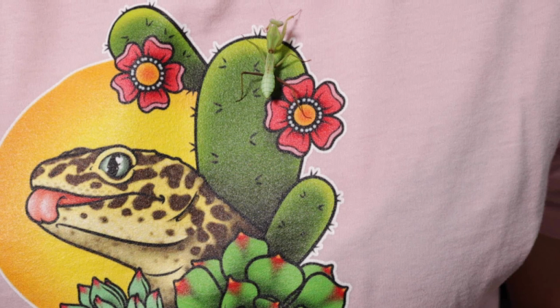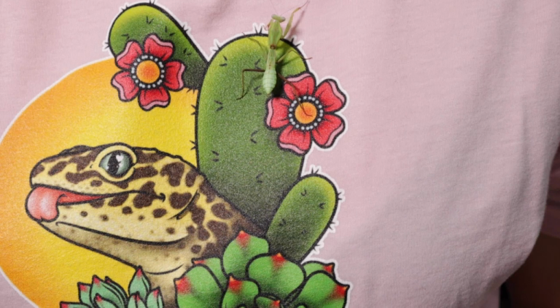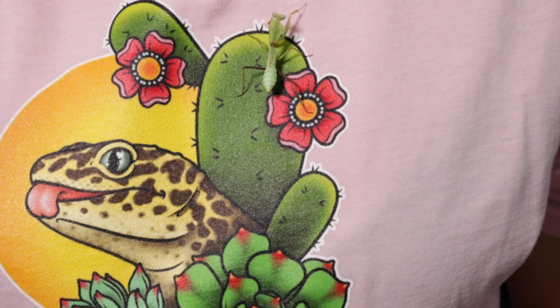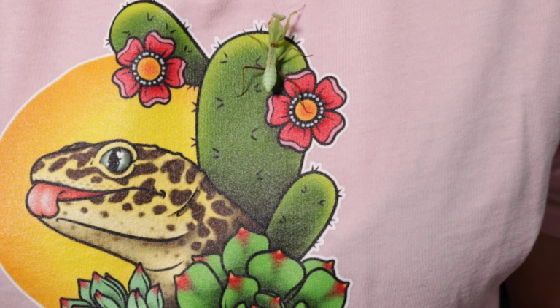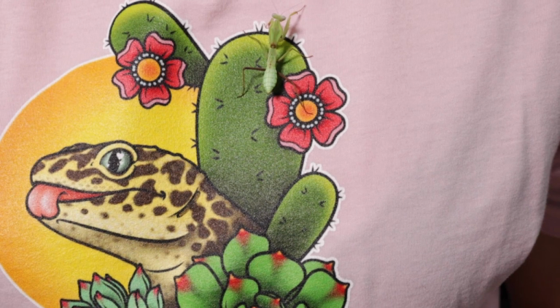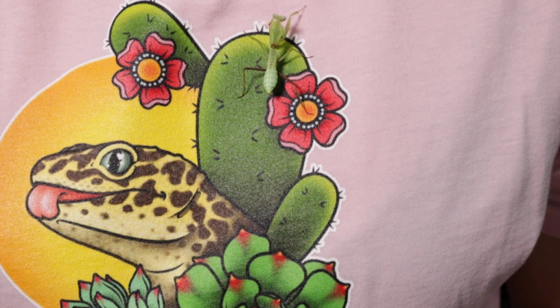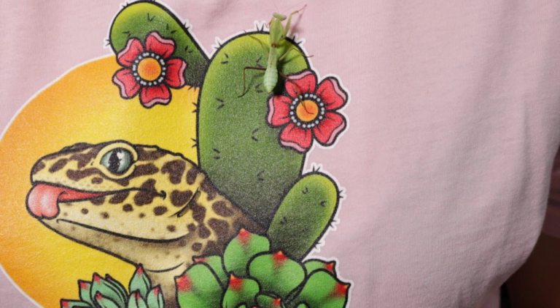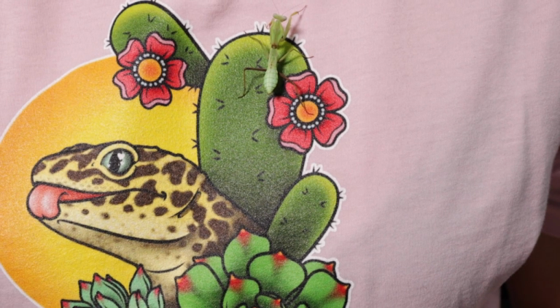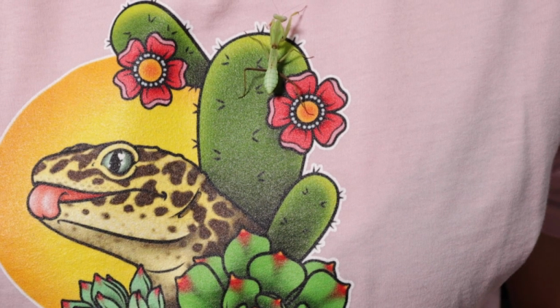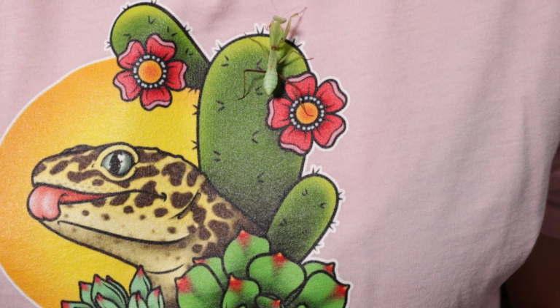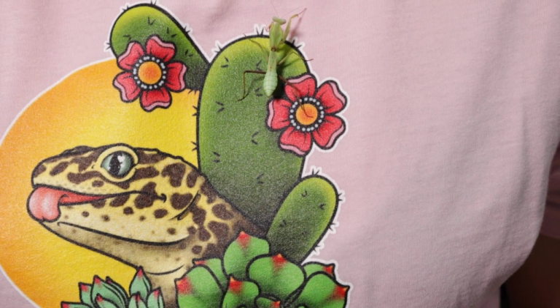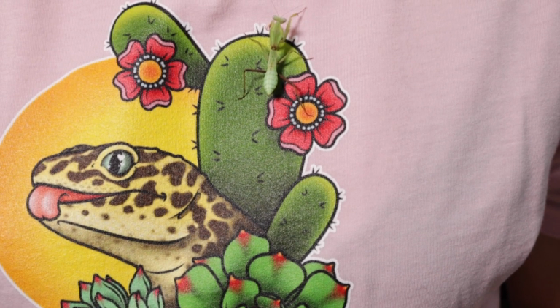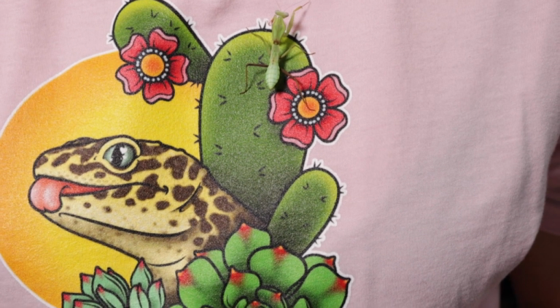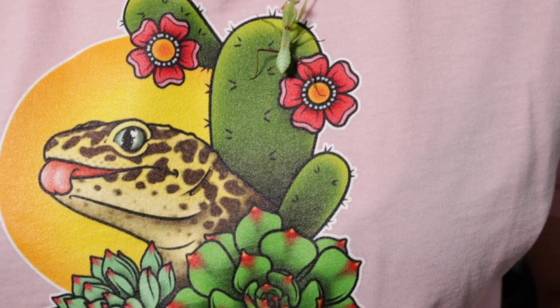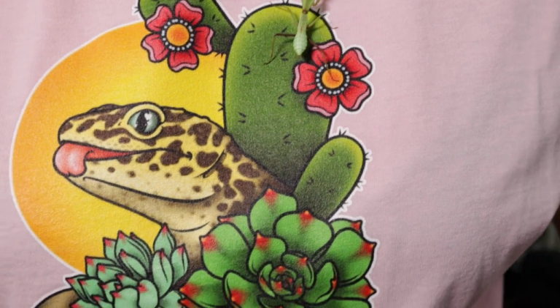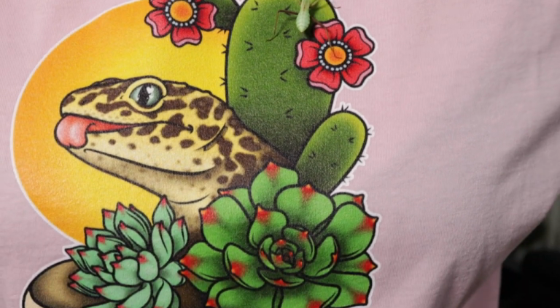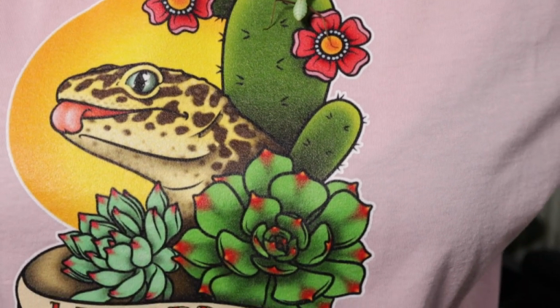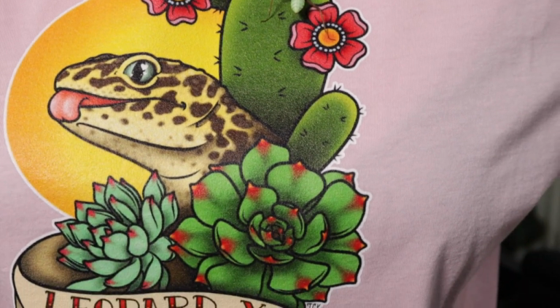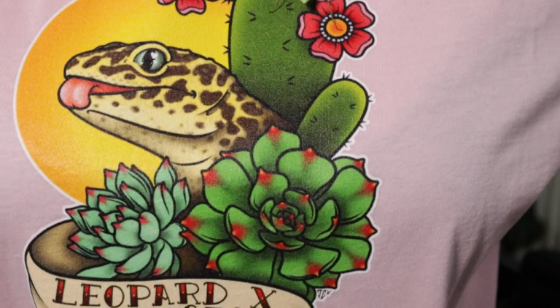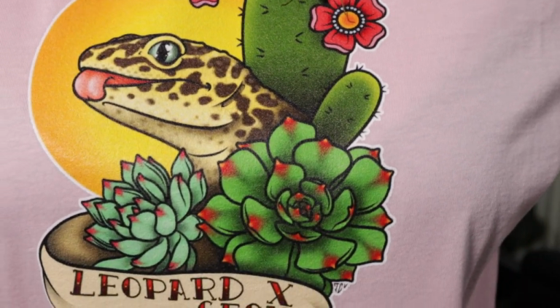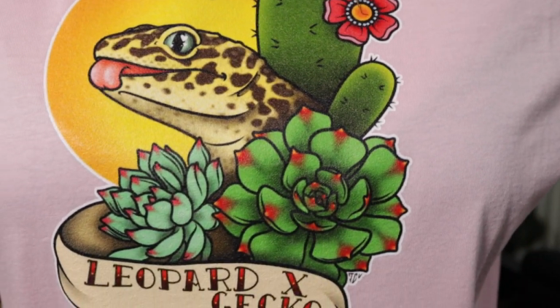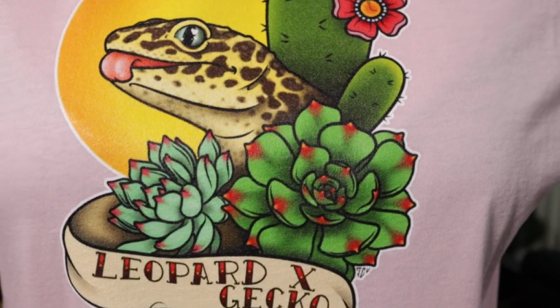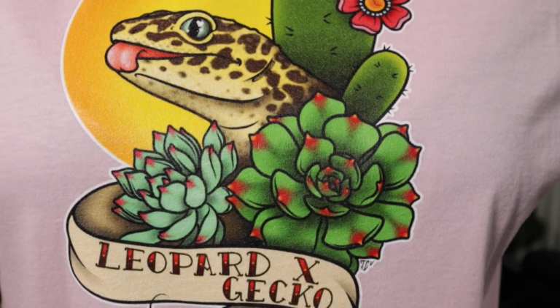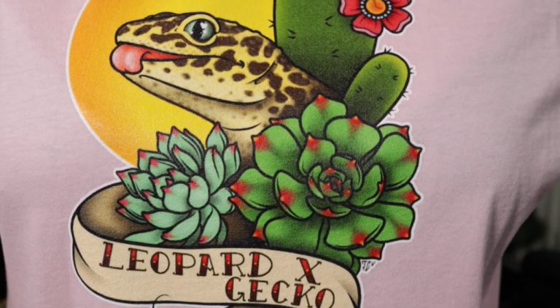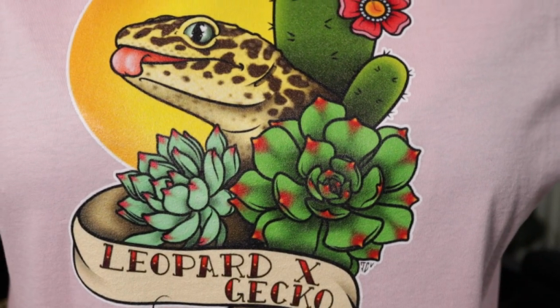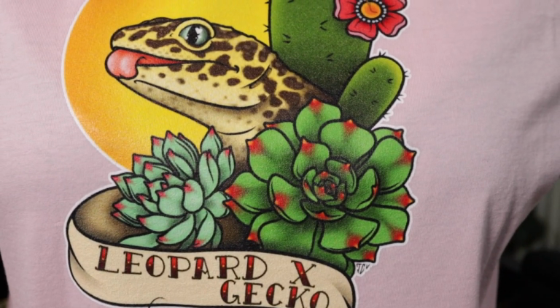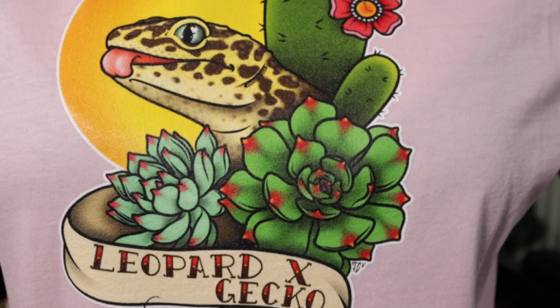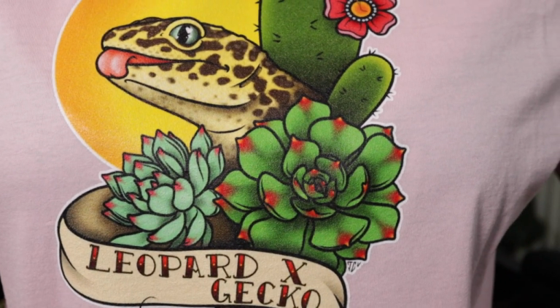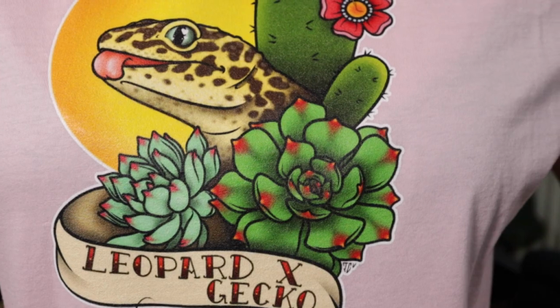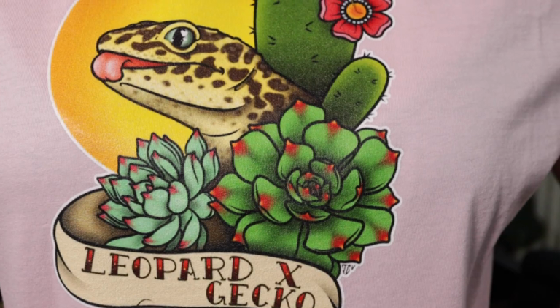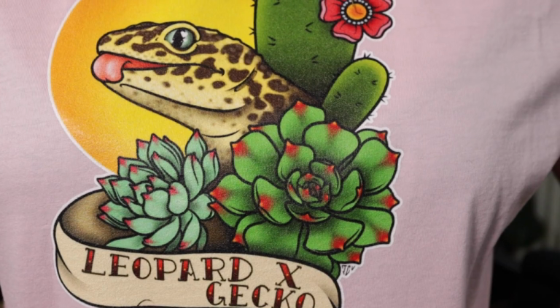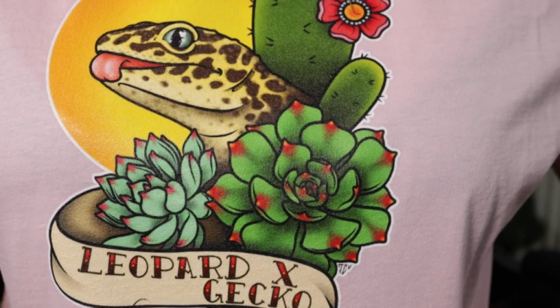He is quite enjoying this t-shirt. This is available on leopardgeckomerch.com.